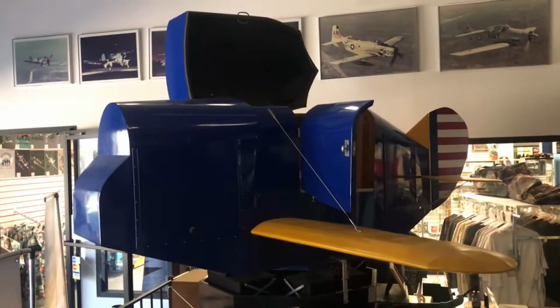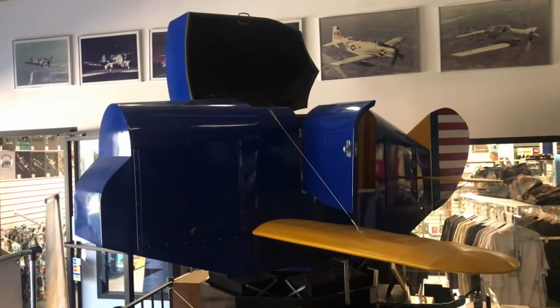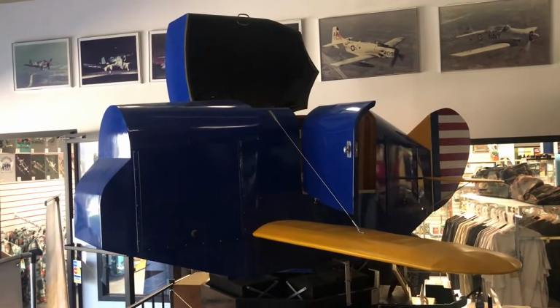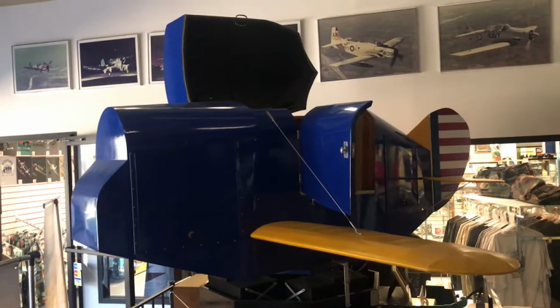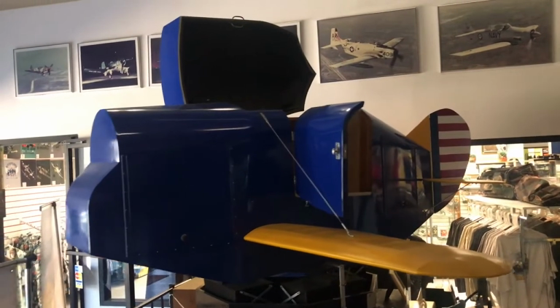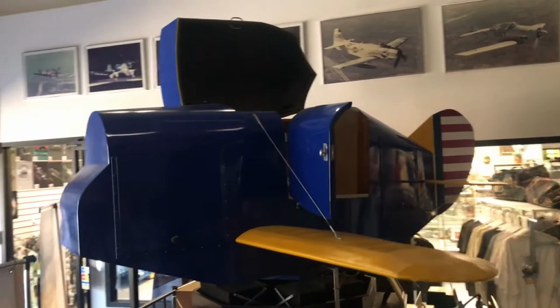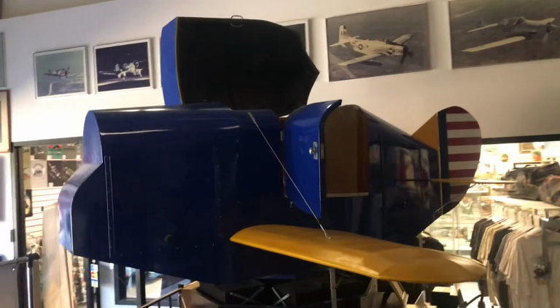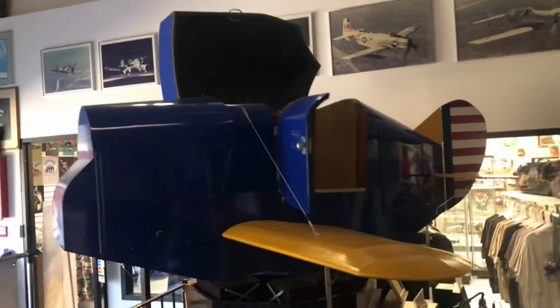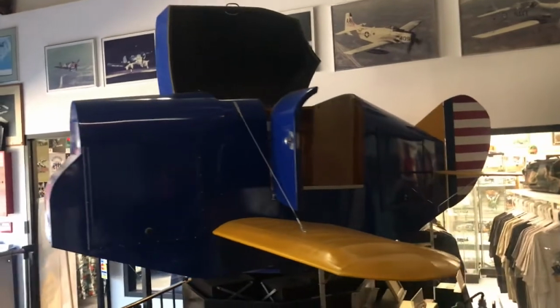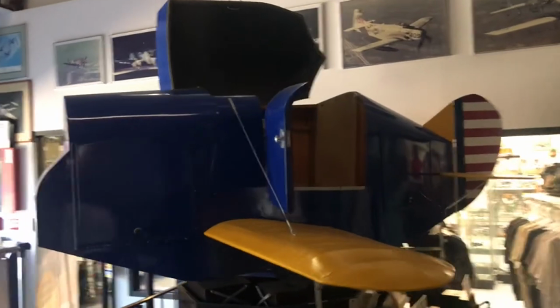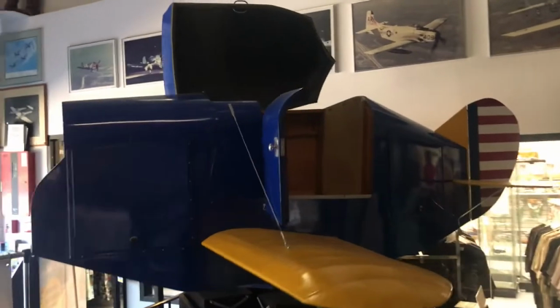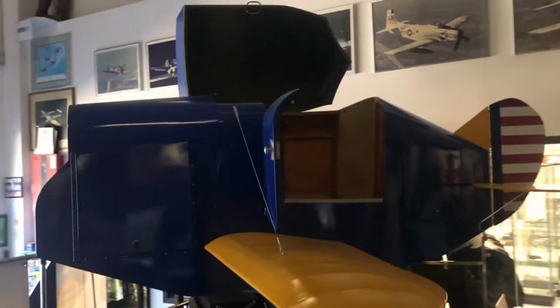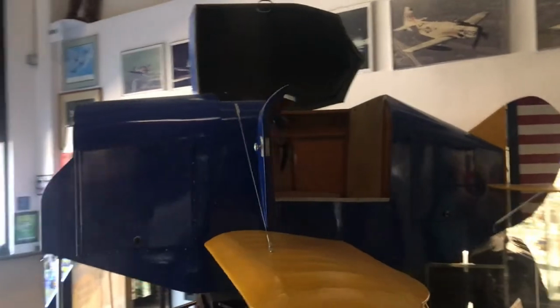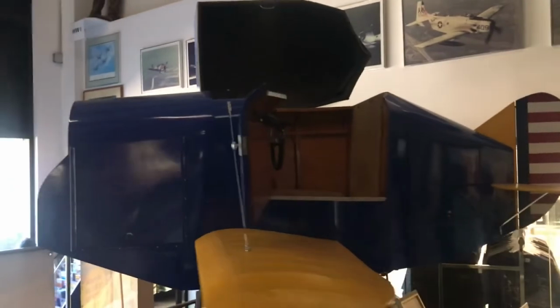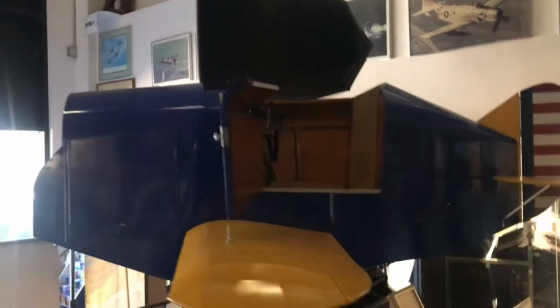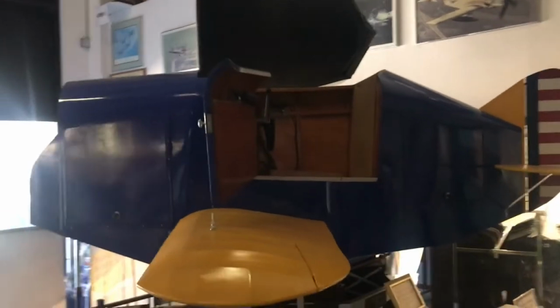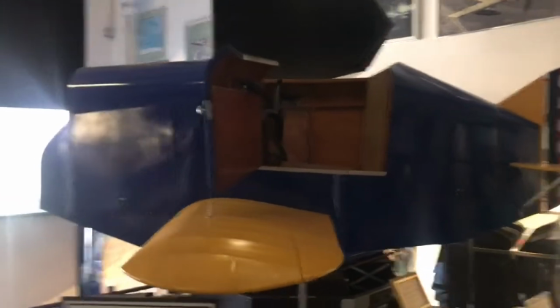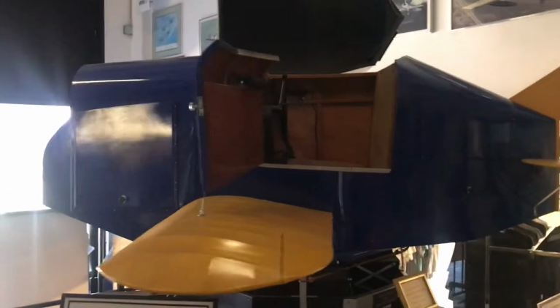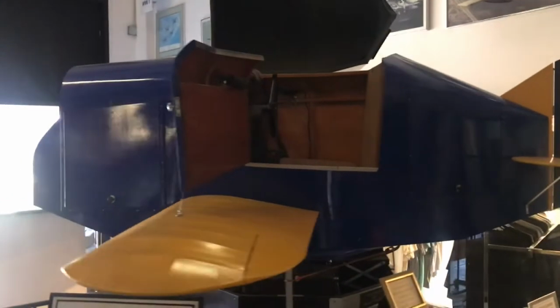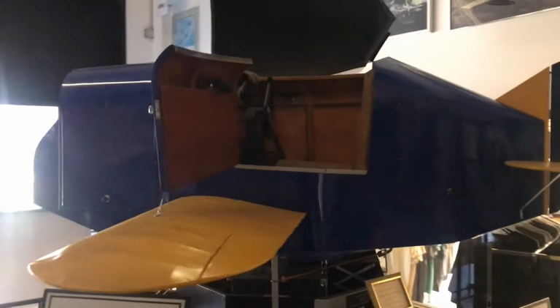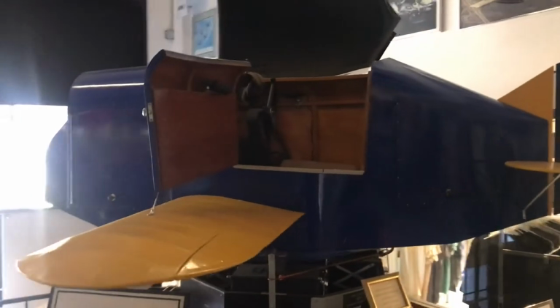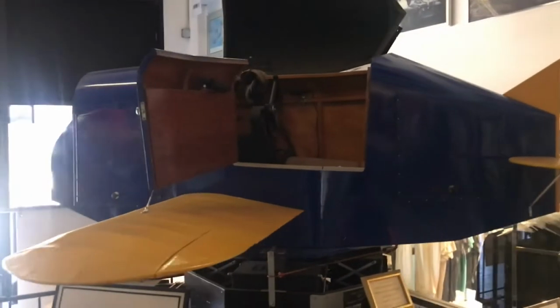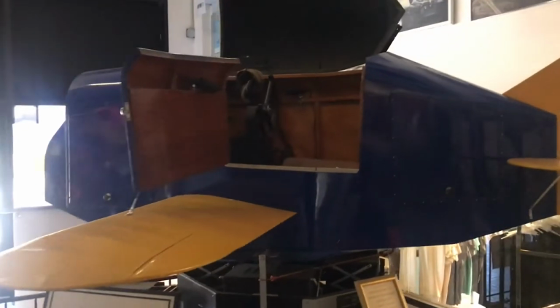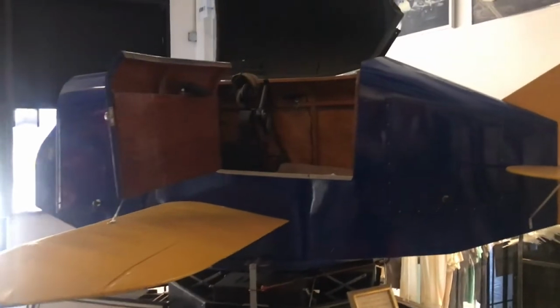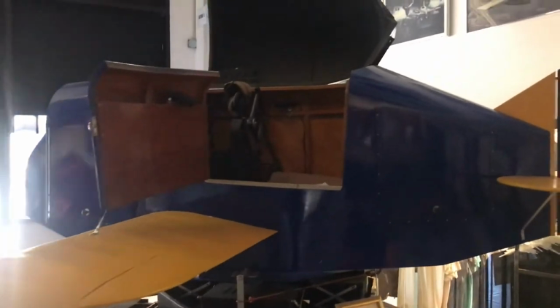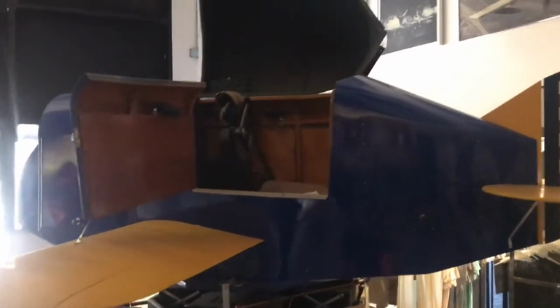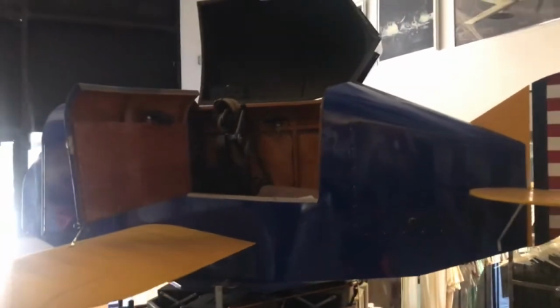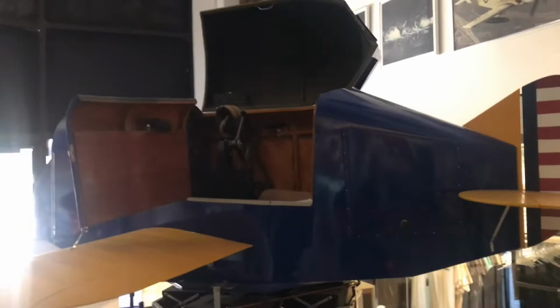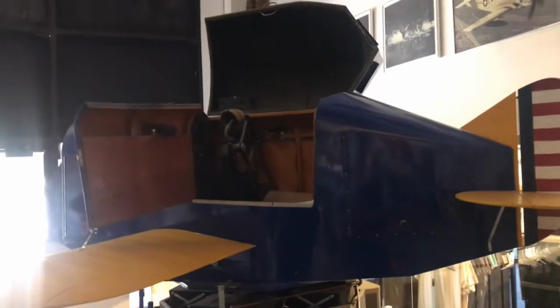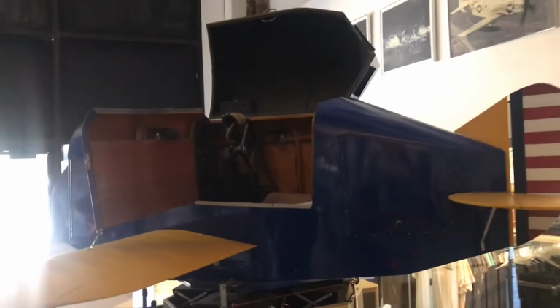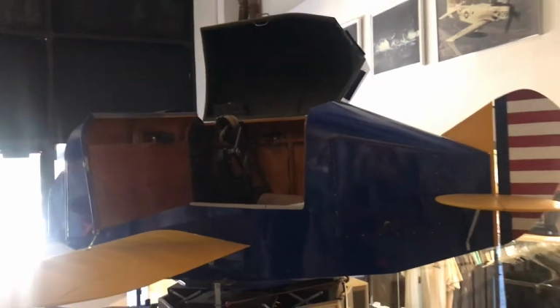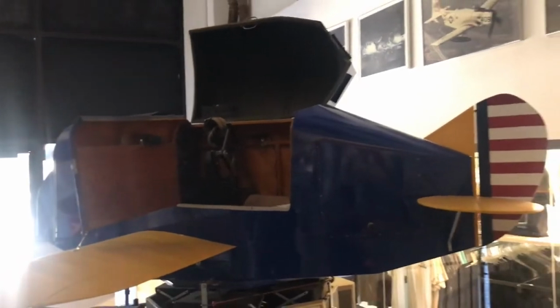This is the Link Trainer. I don't know who it would train — maybe children. So tiny.